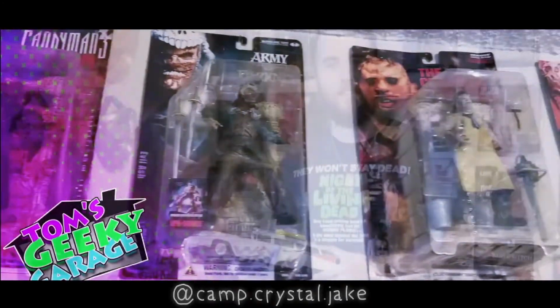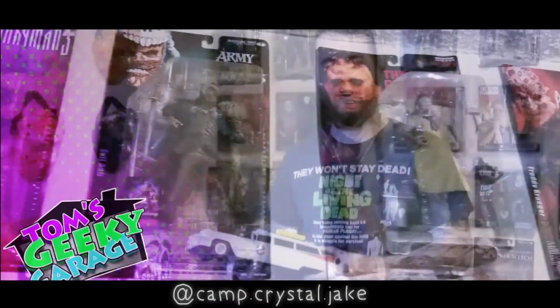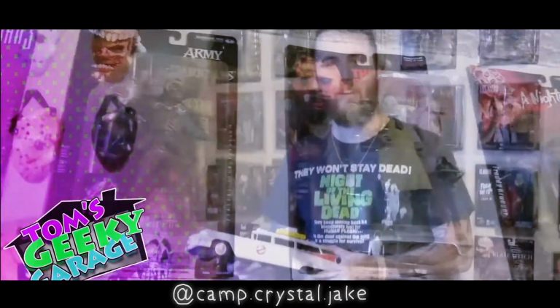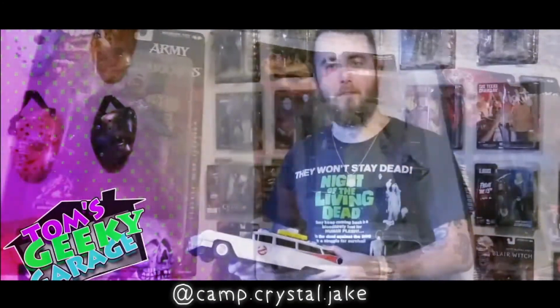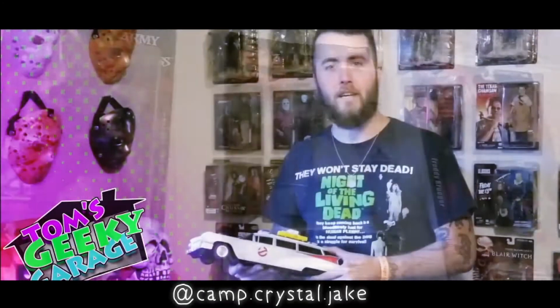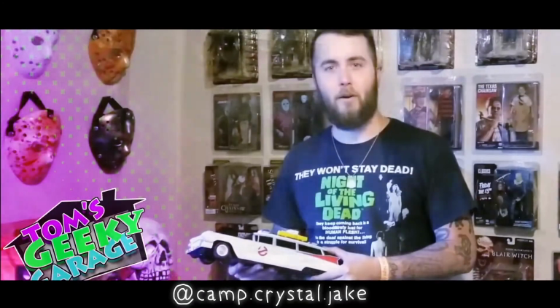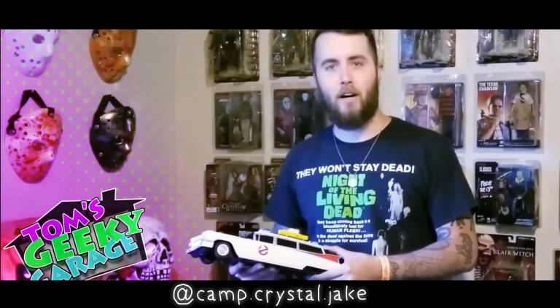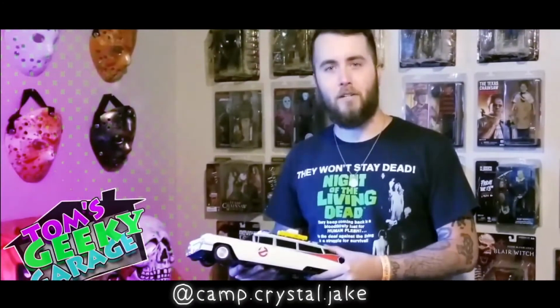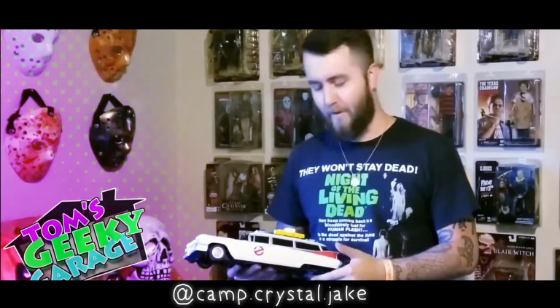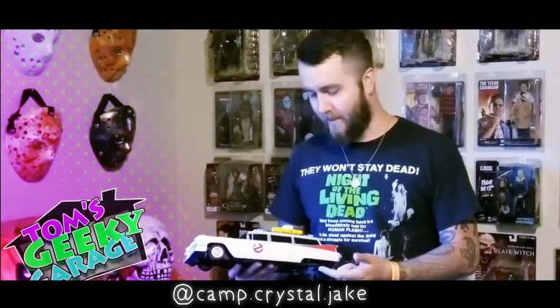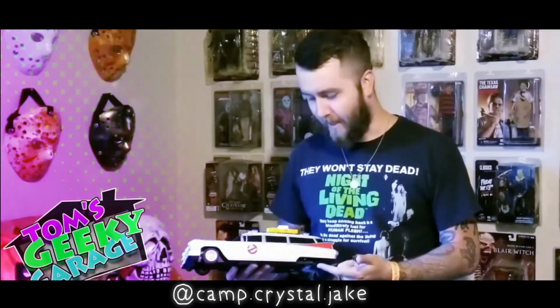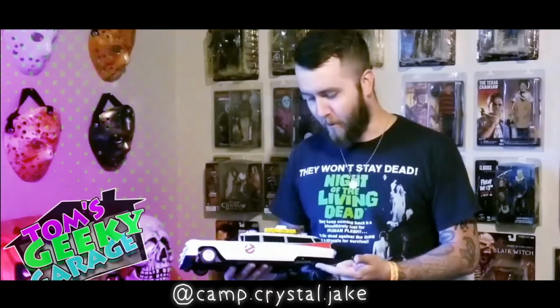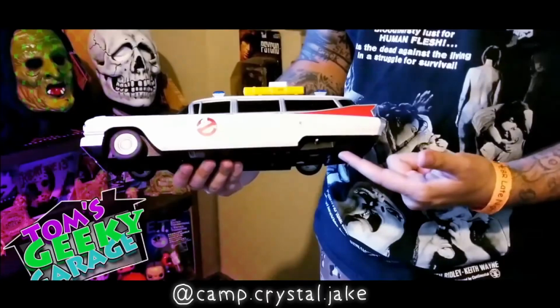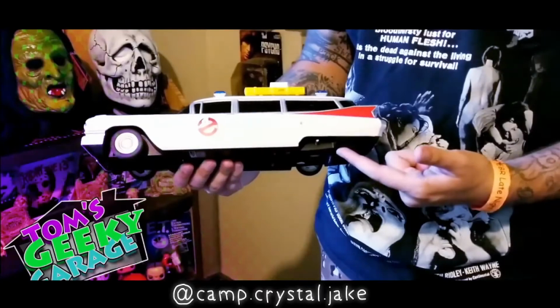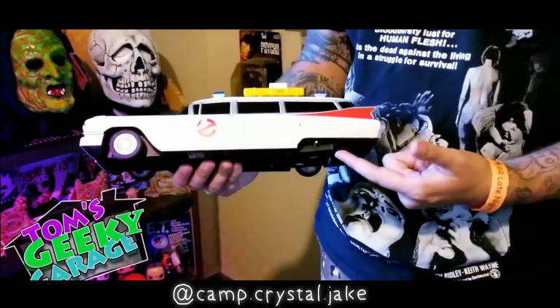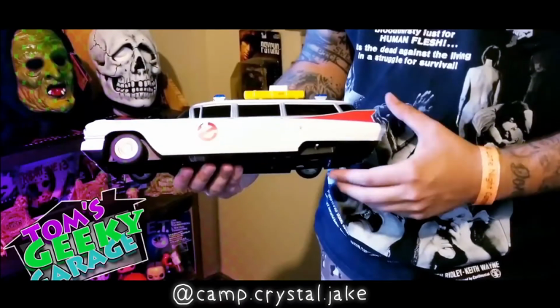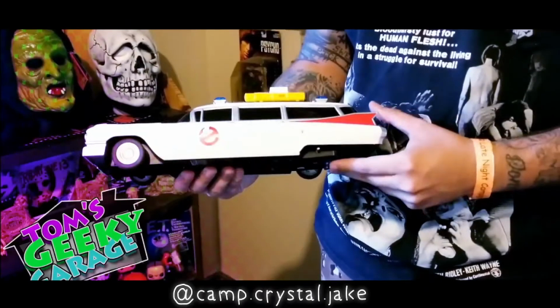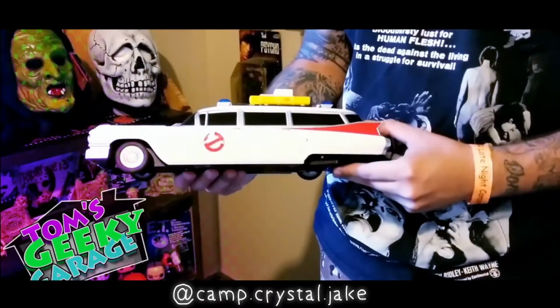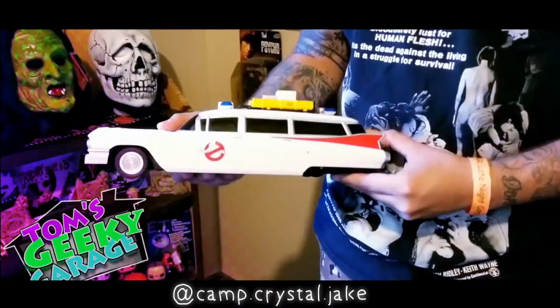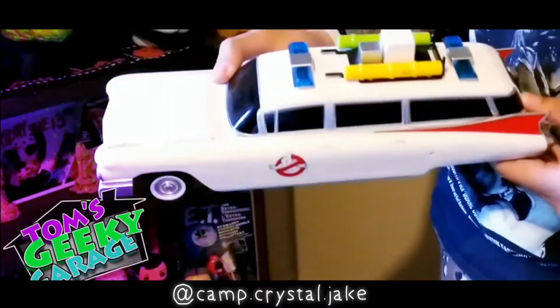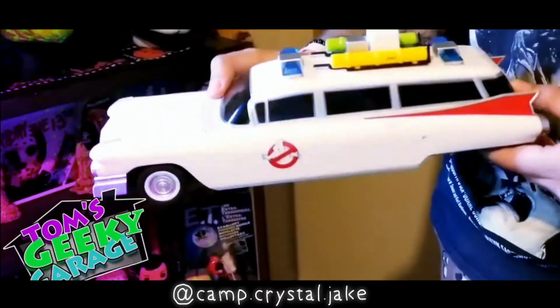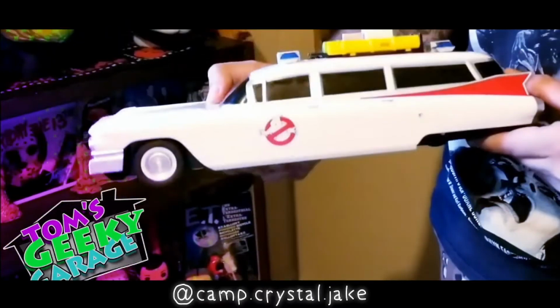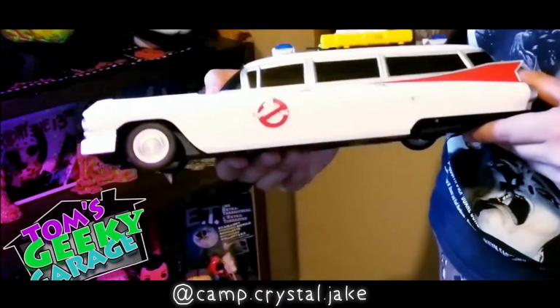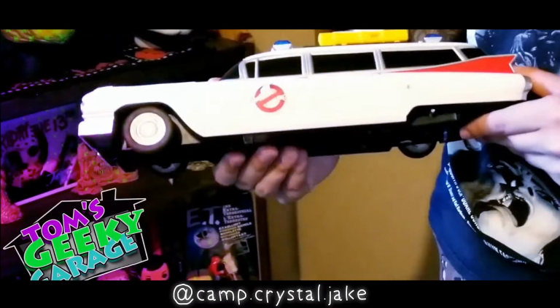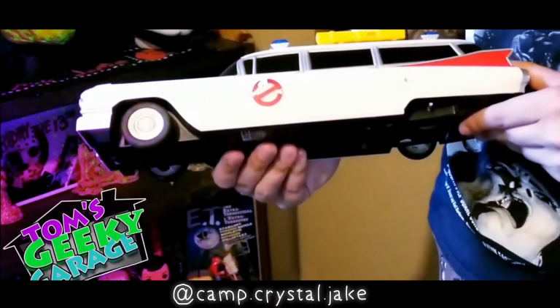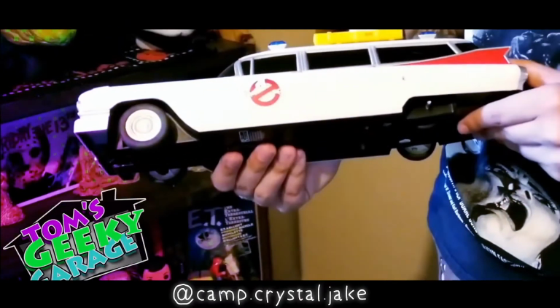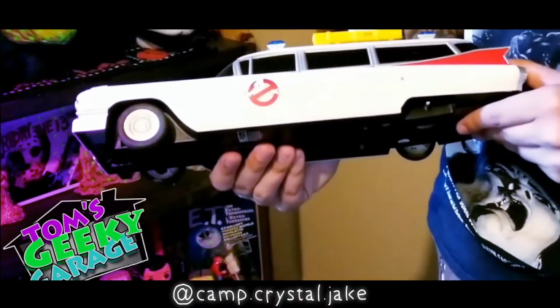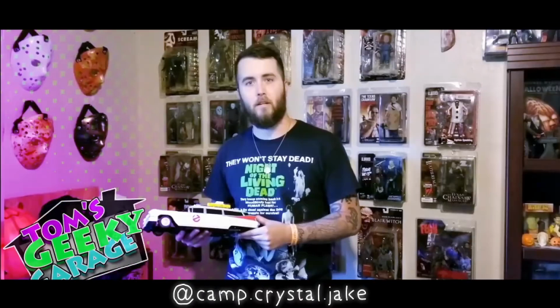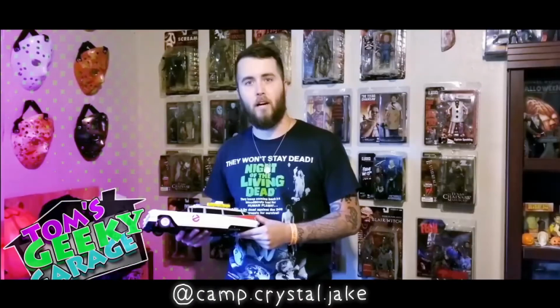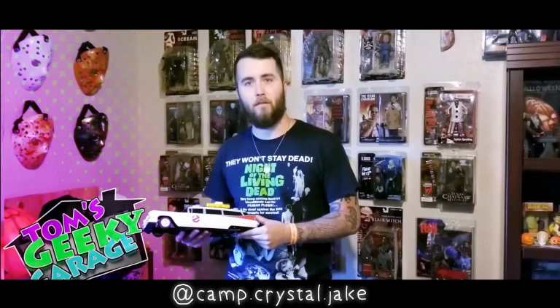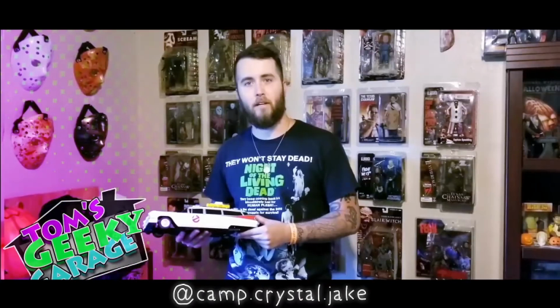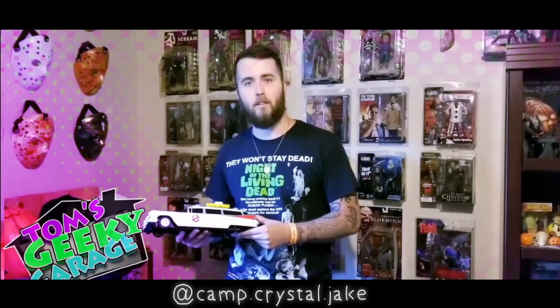Hey, Tom's Geeky Garage. I found this Ecto-1 RC car at the flea market, but it's missing some parts. Do you think you can help me fix it?